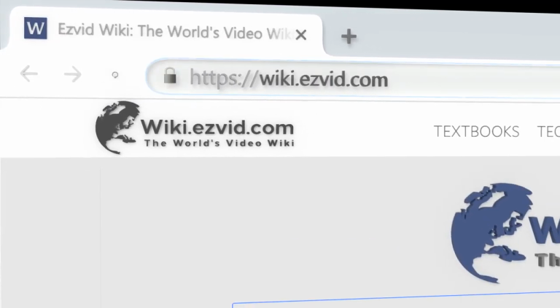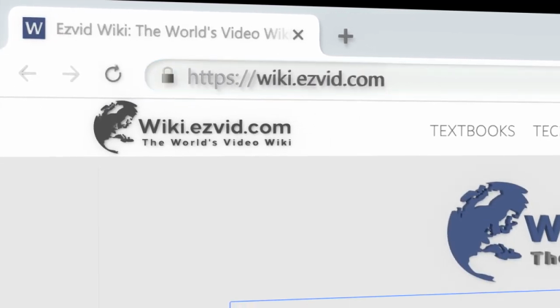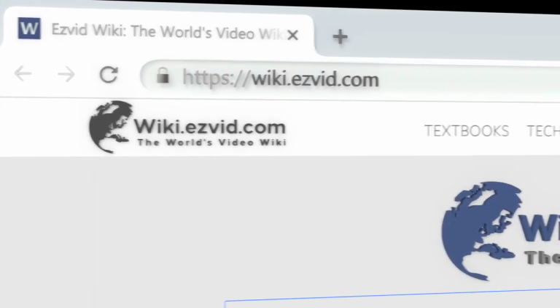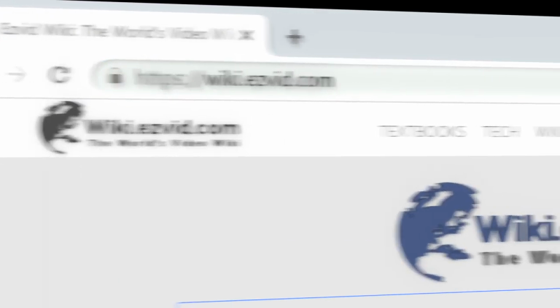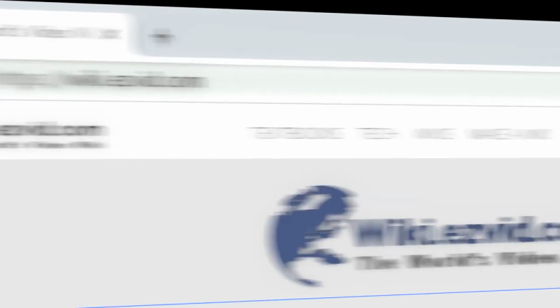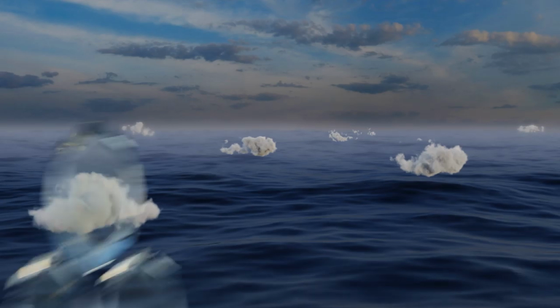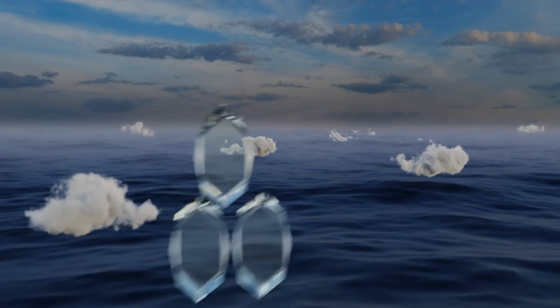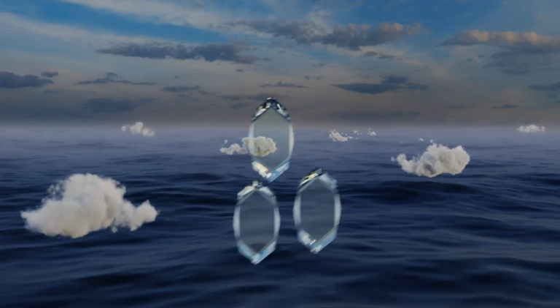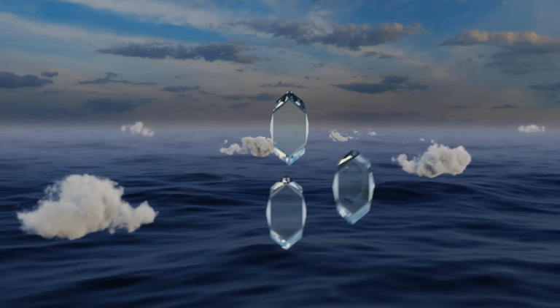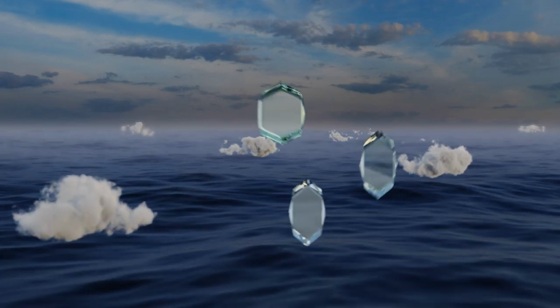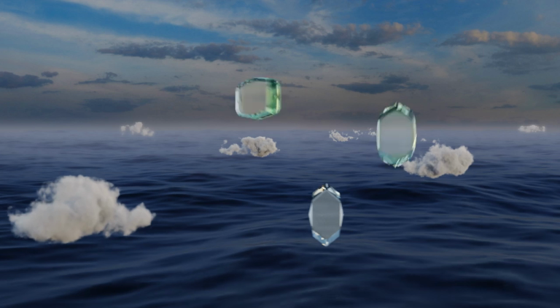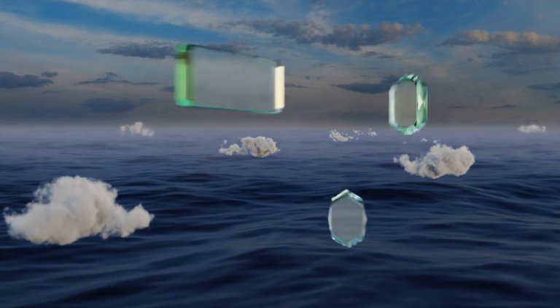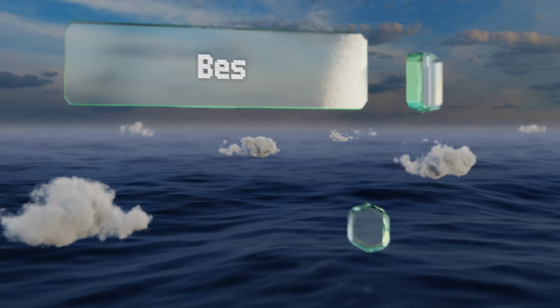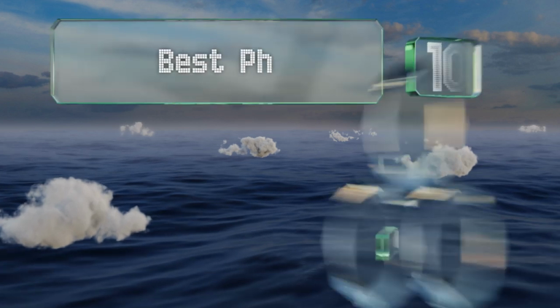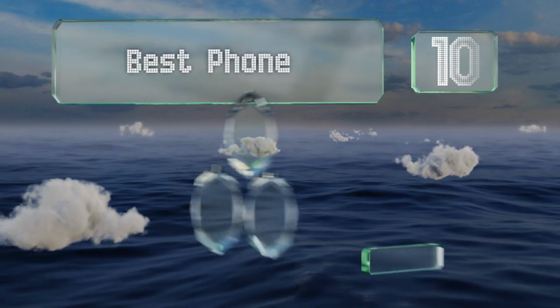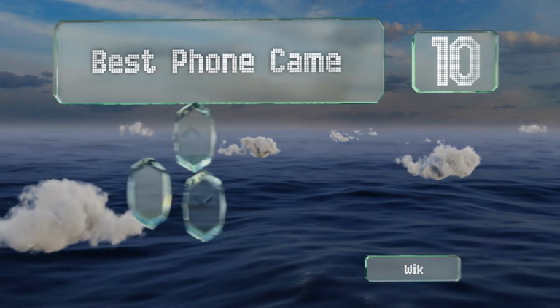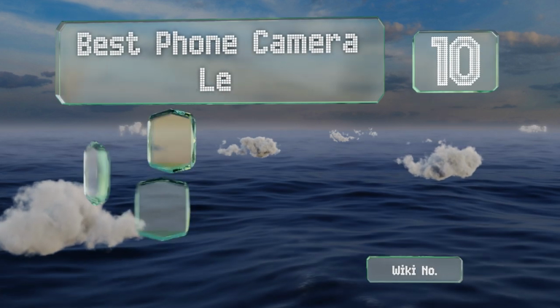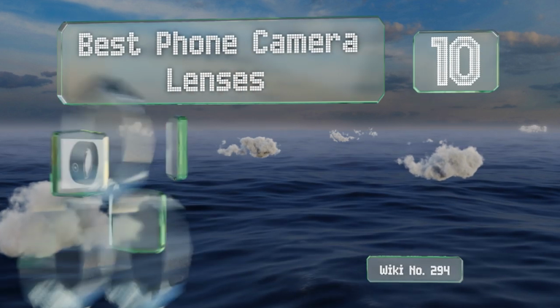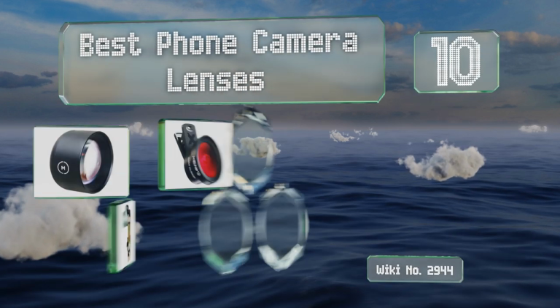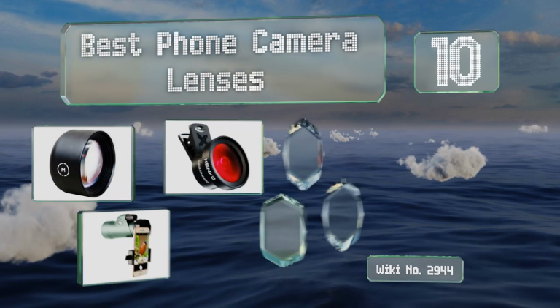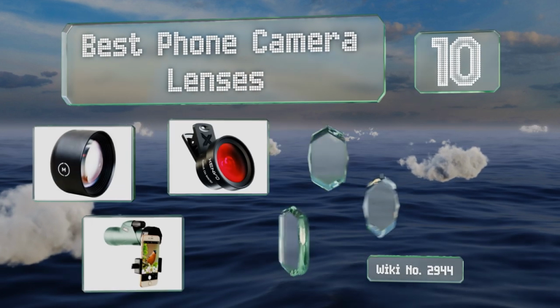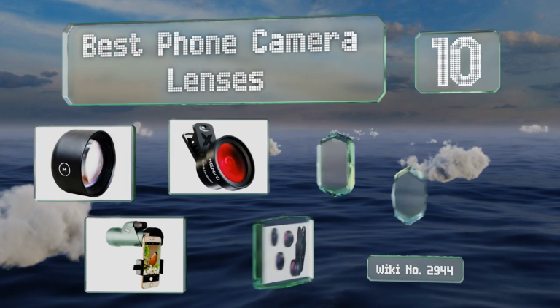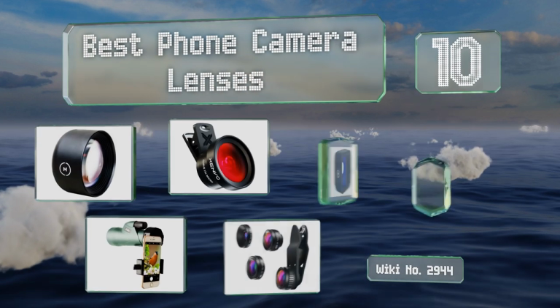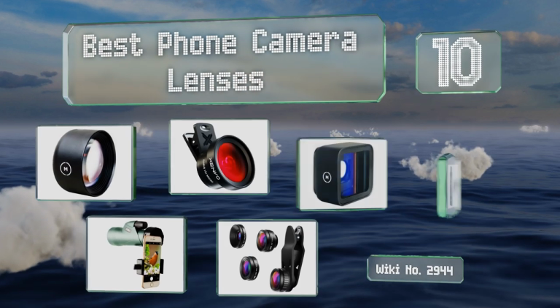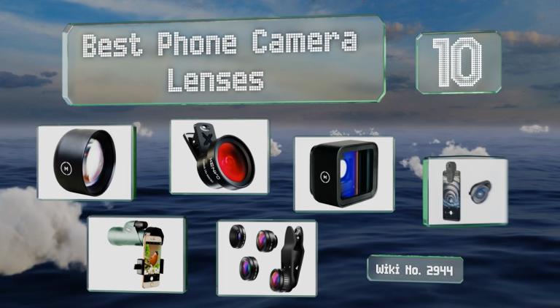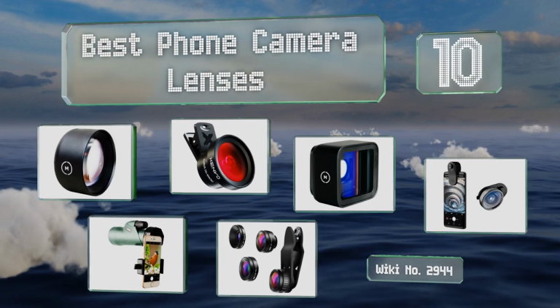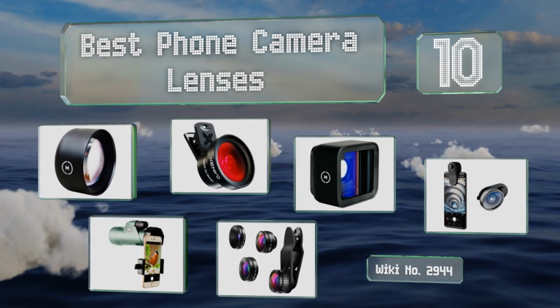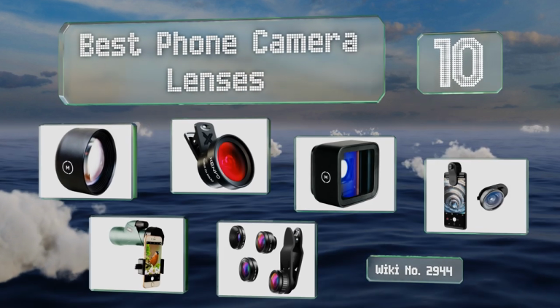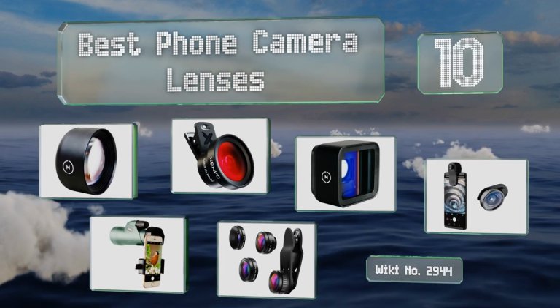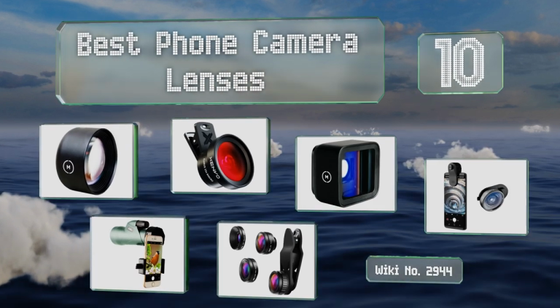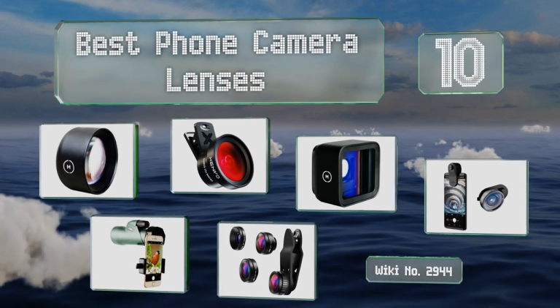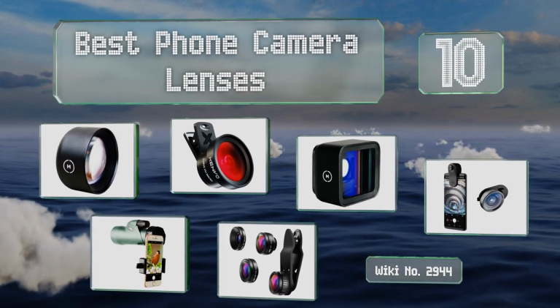EasyVid presents the 10 best phone camera lenses. Let's get started with the list.